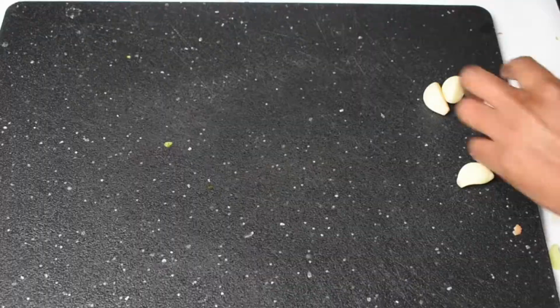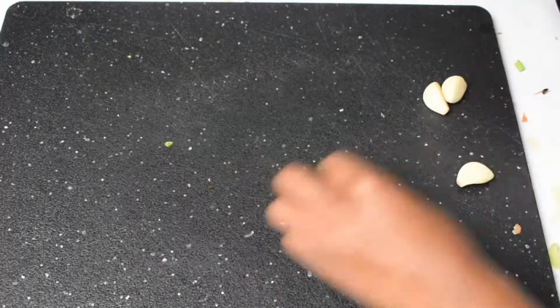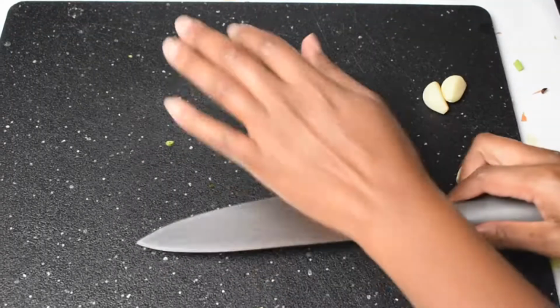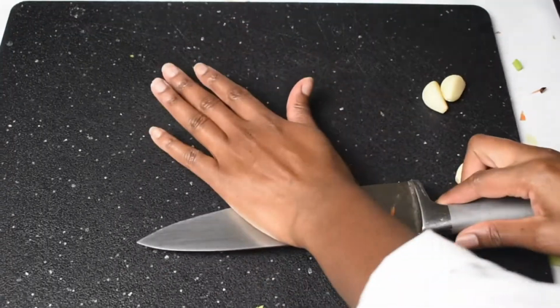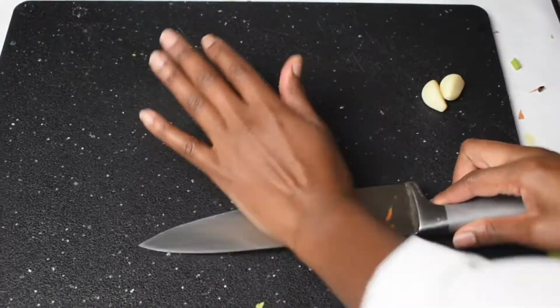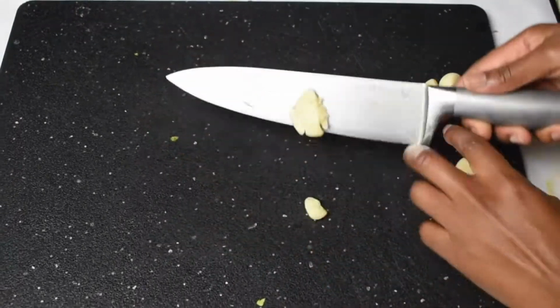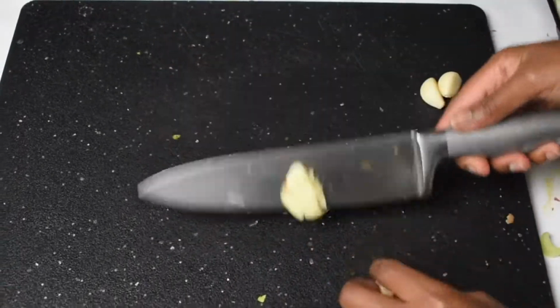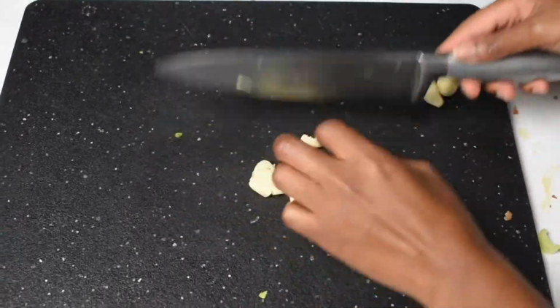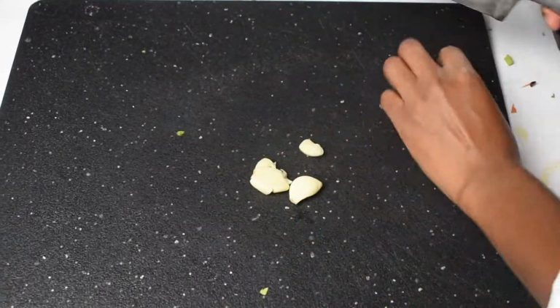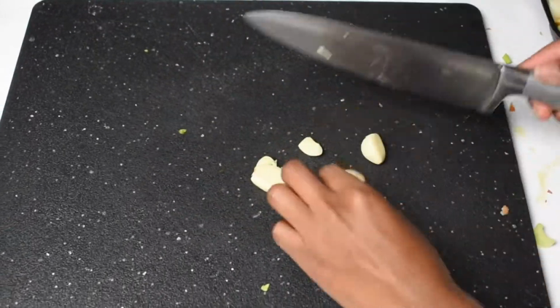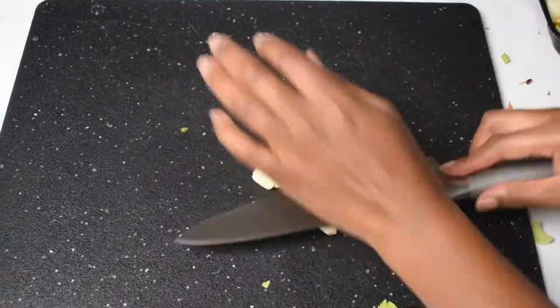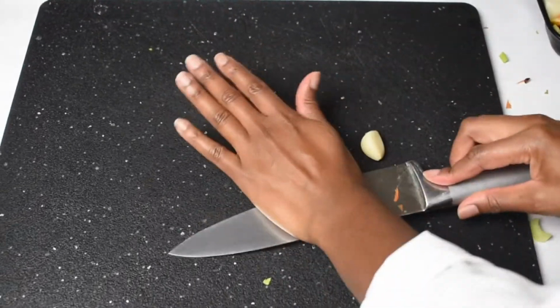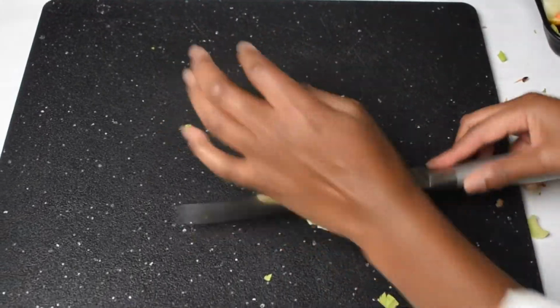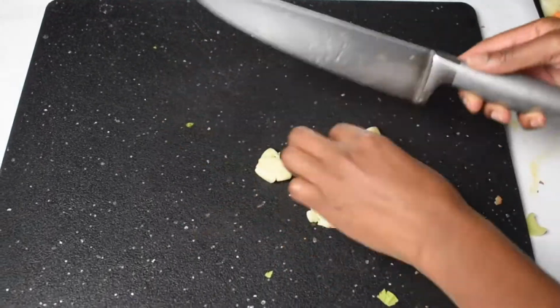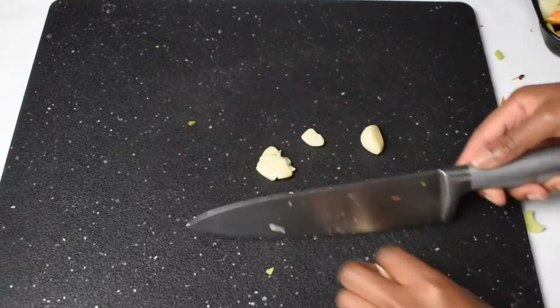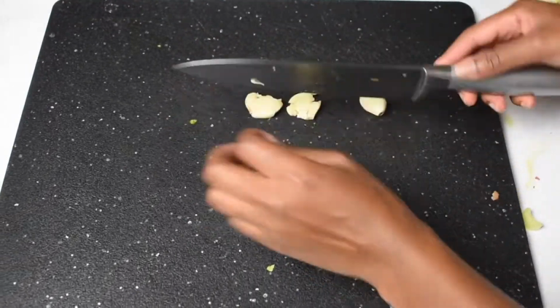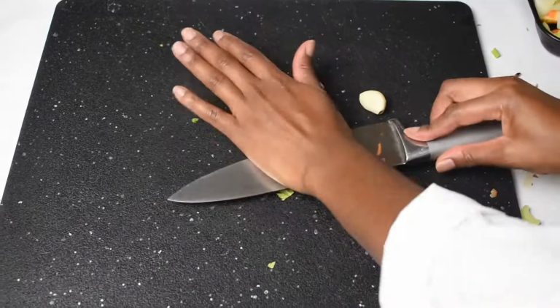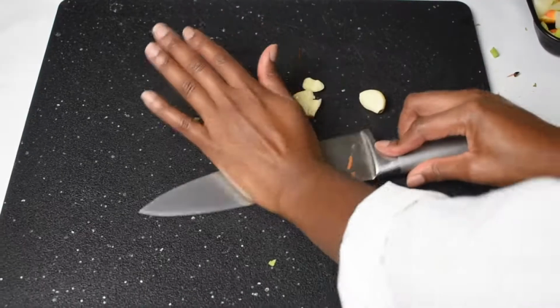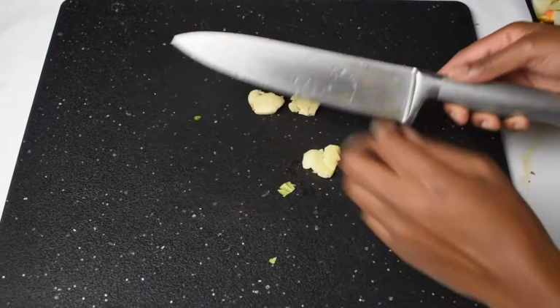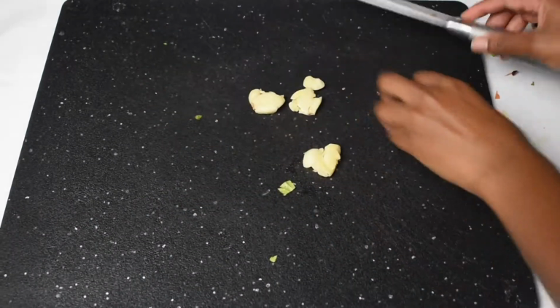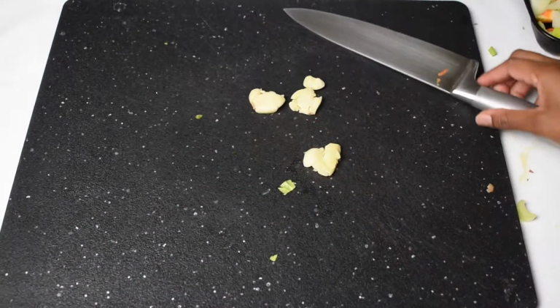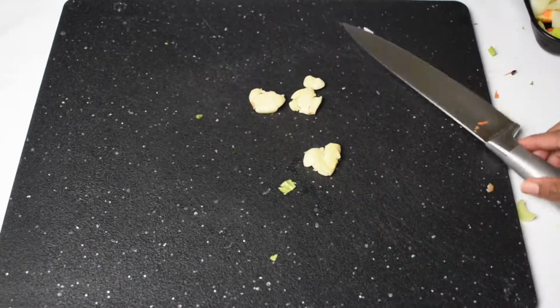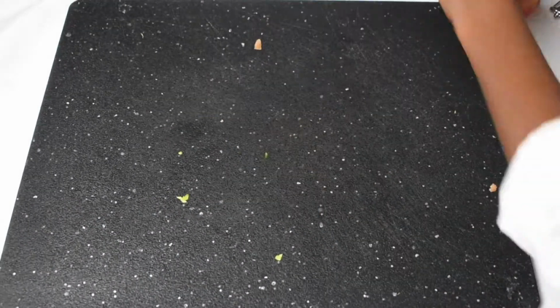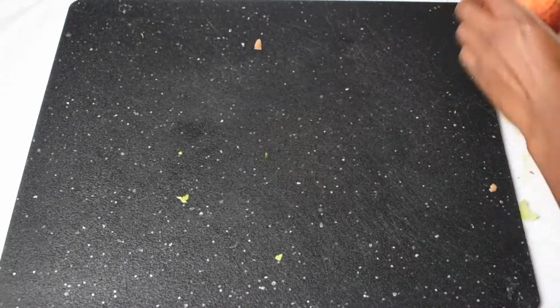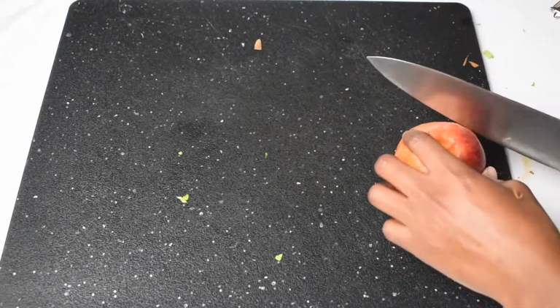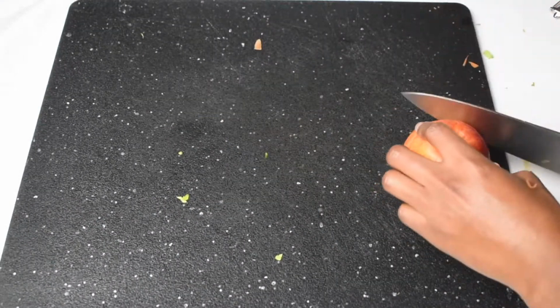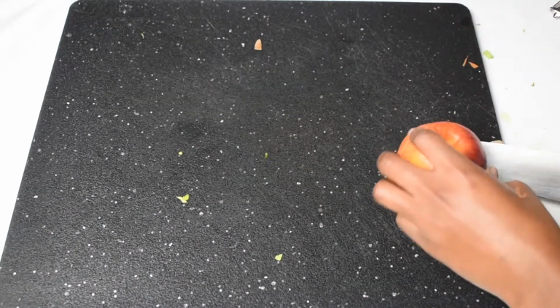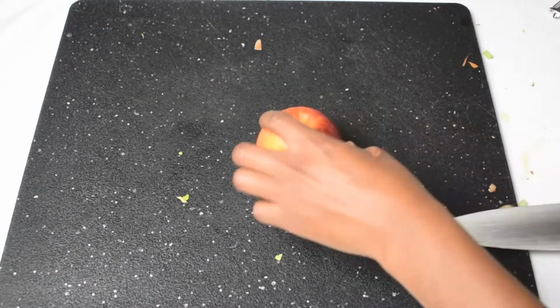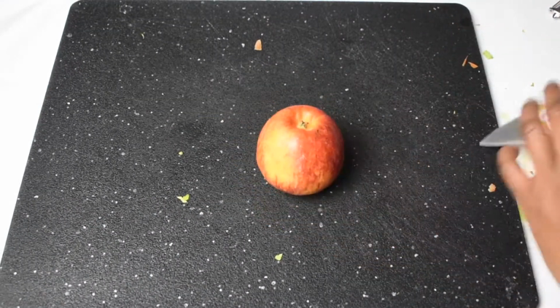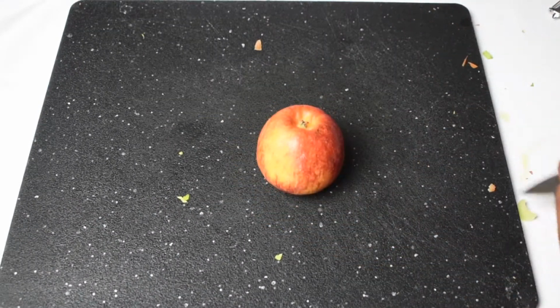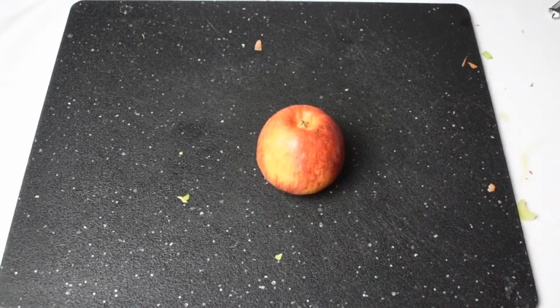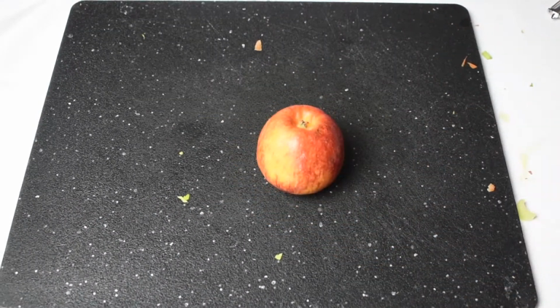To our mirepoix we want to add some crushed garlic cloves and a diced apple.